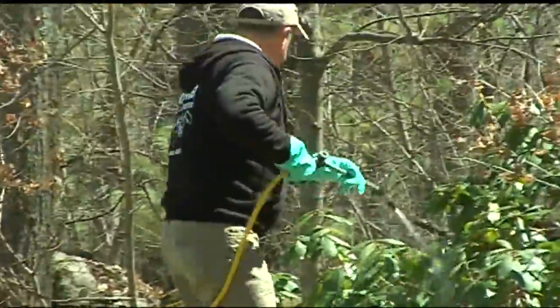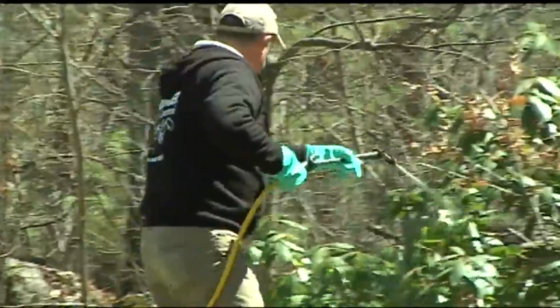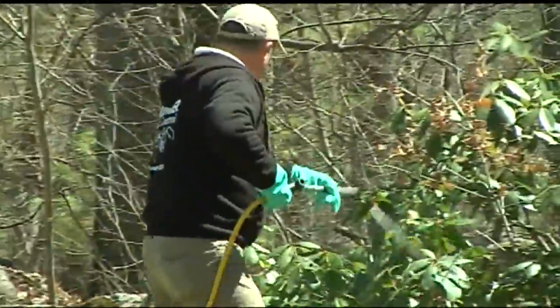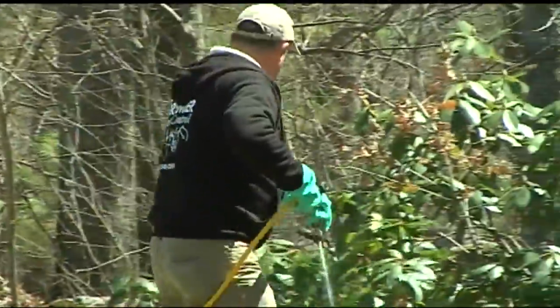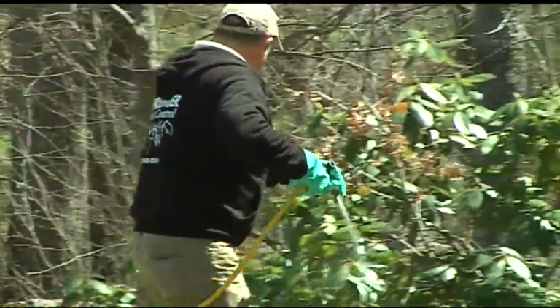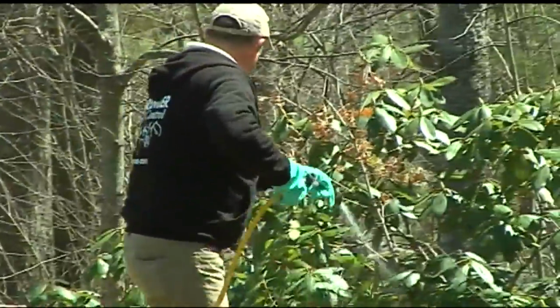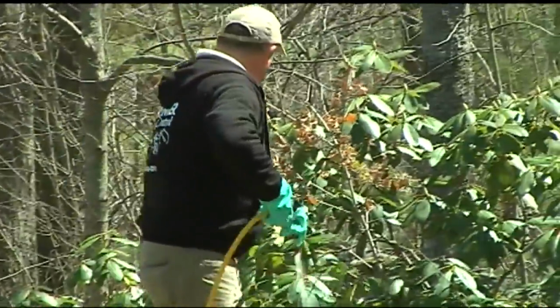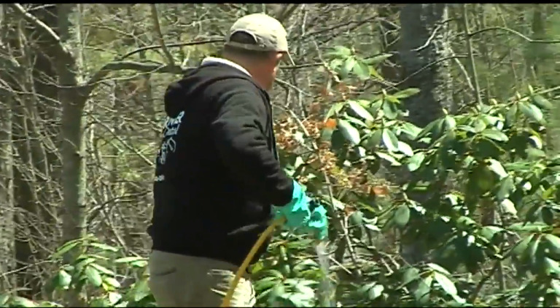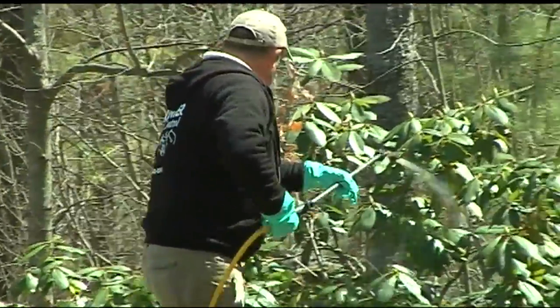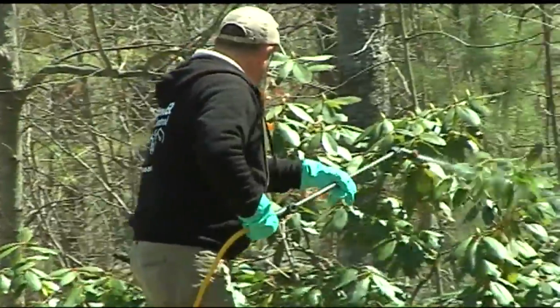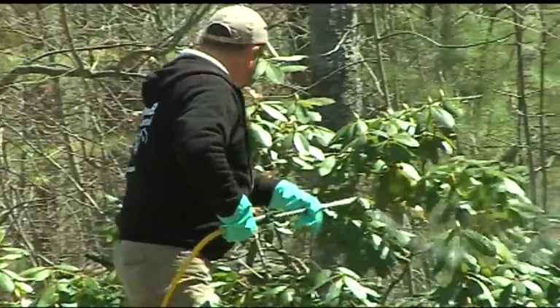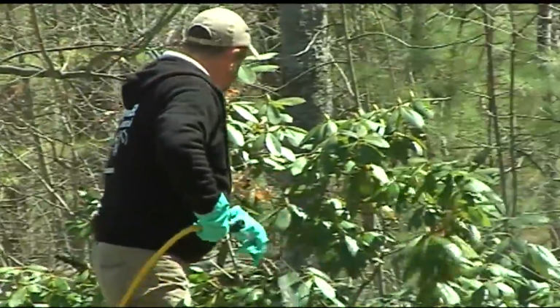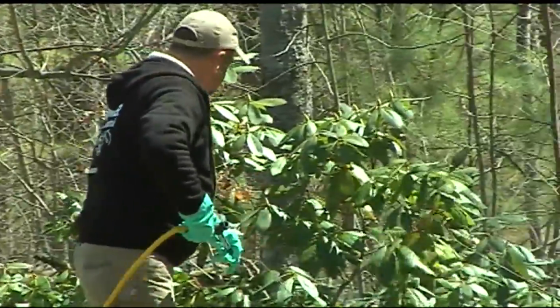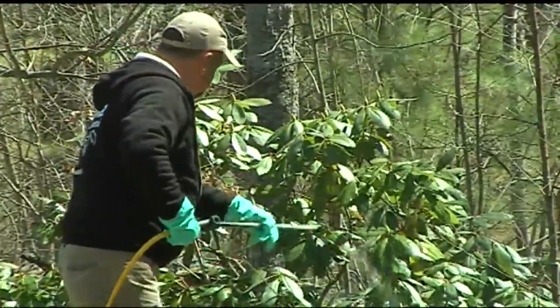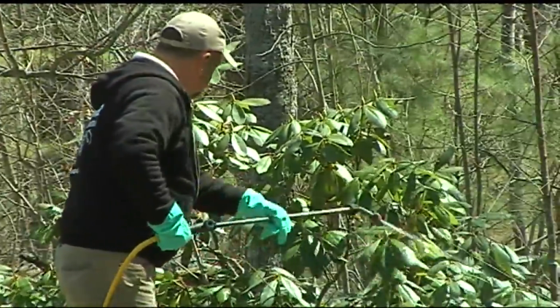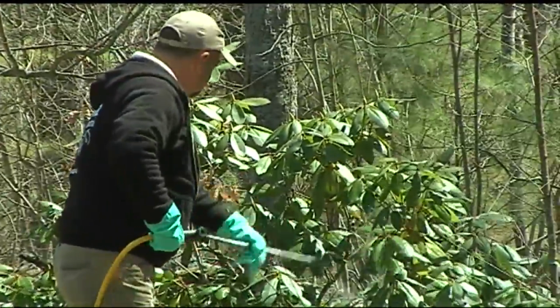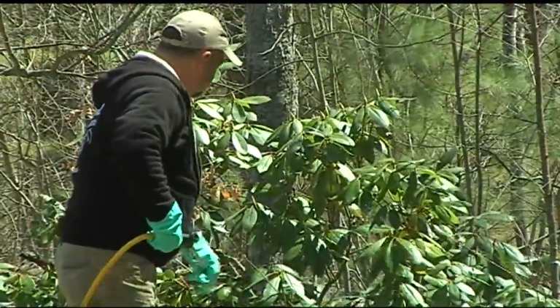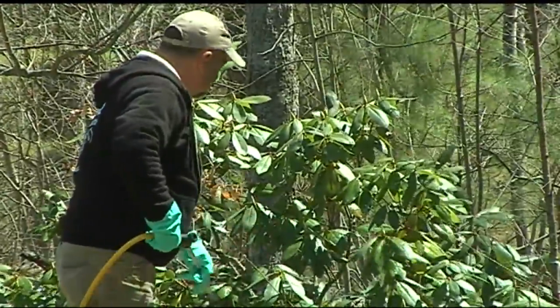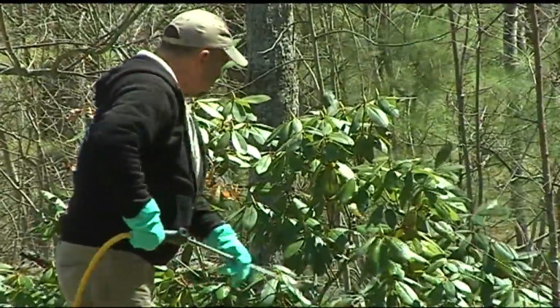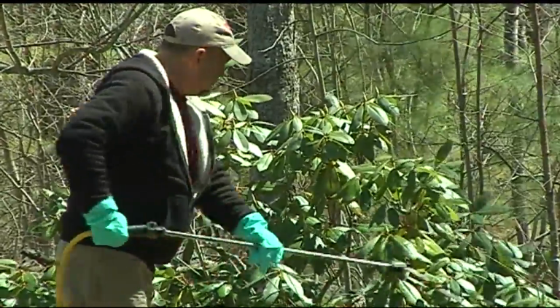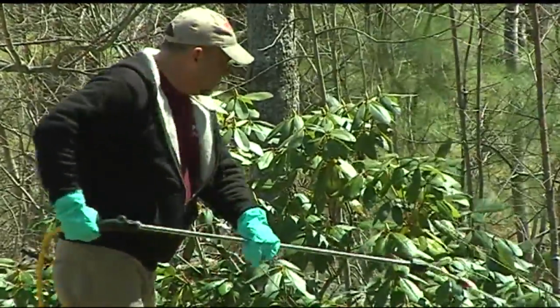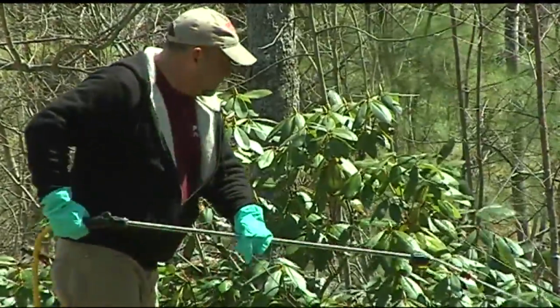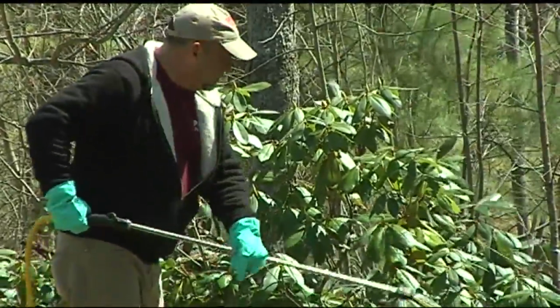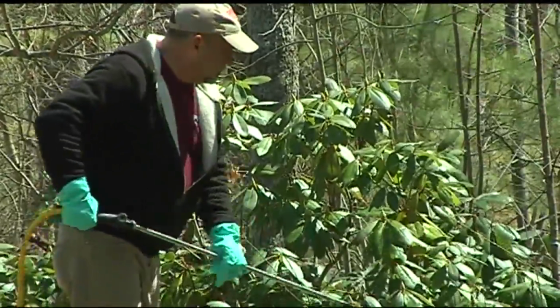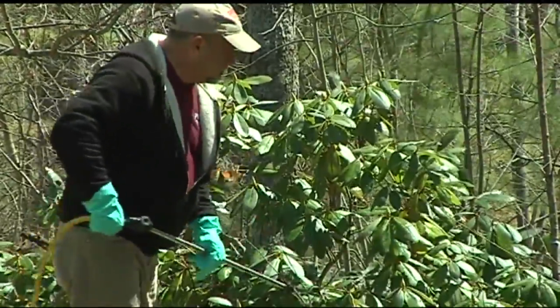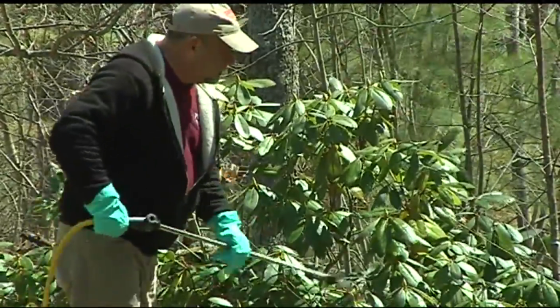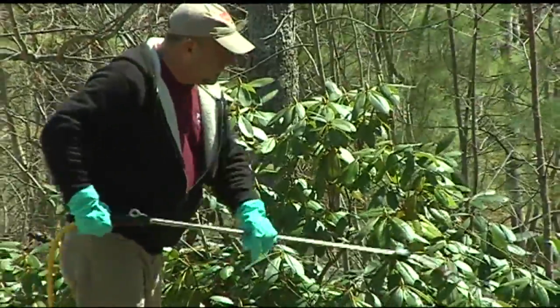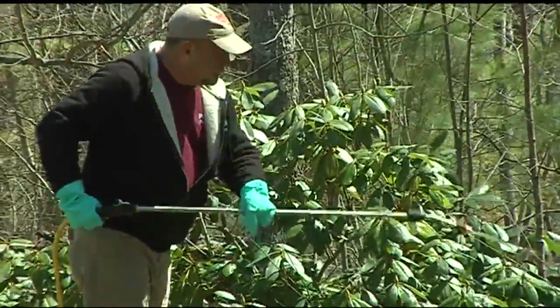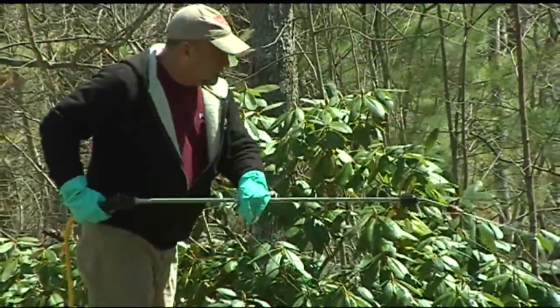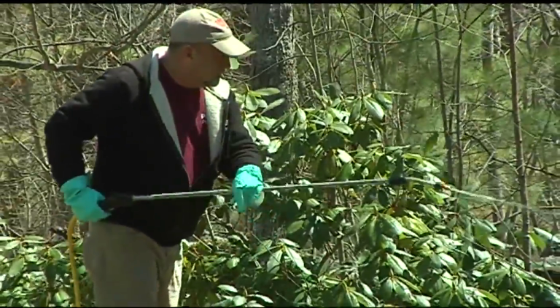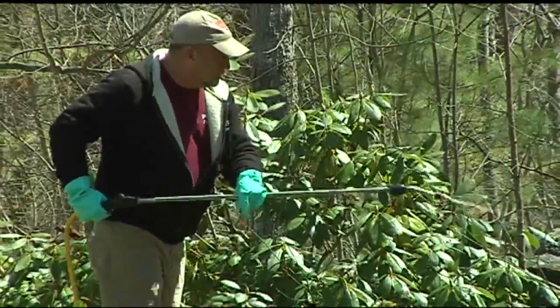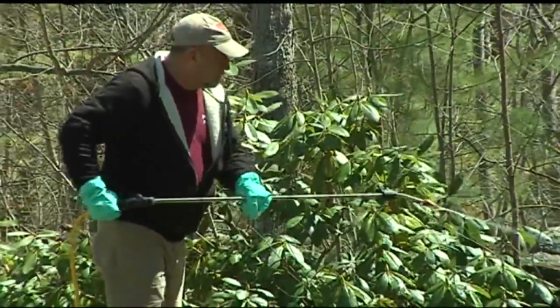Prevention is best. Wear long-sleeved shirts and tuck your pants into your socks when walking in the woods.